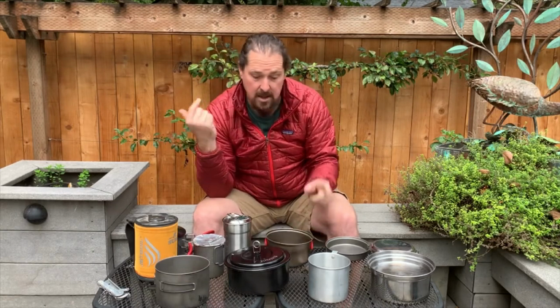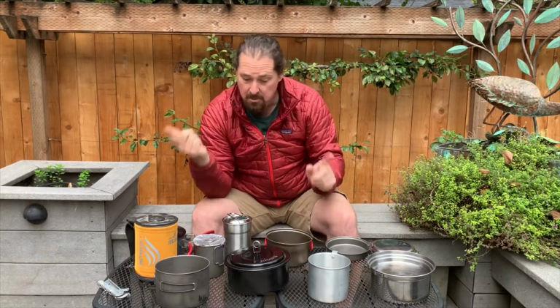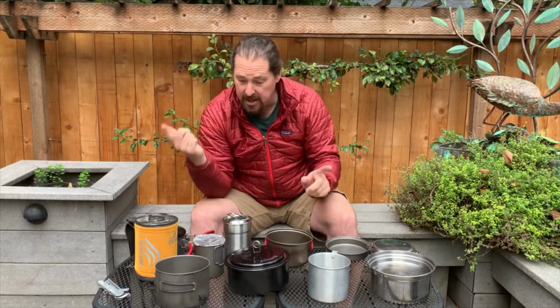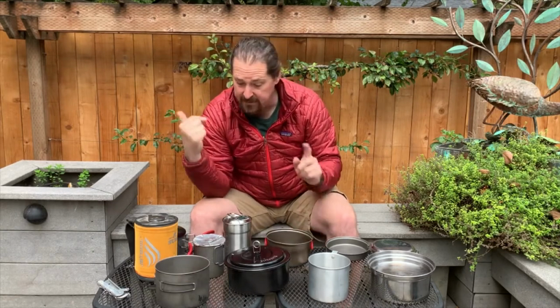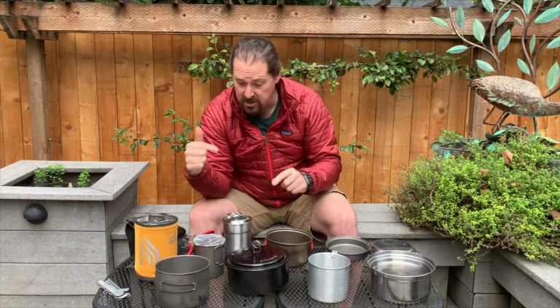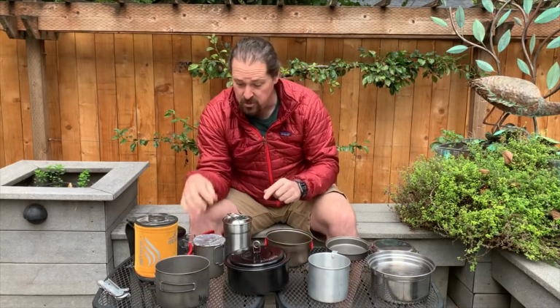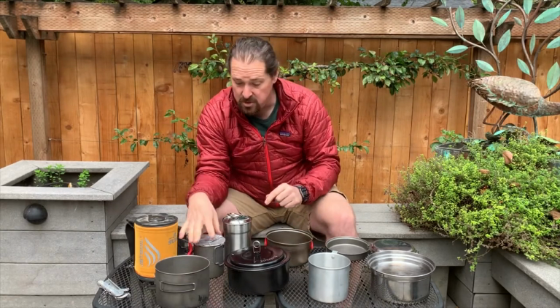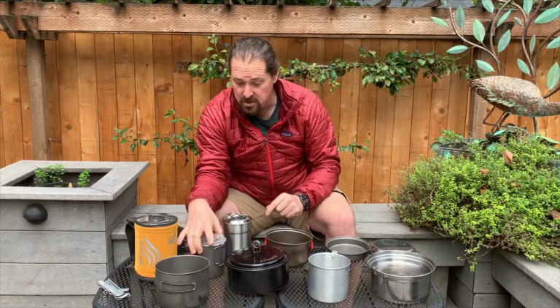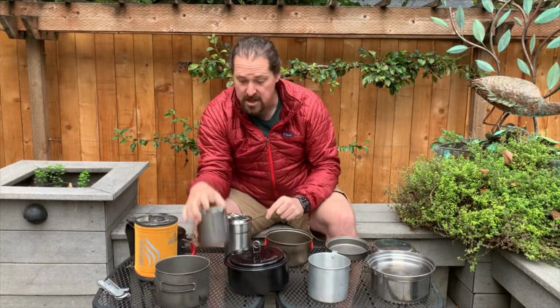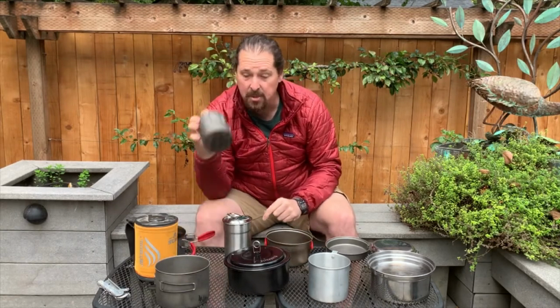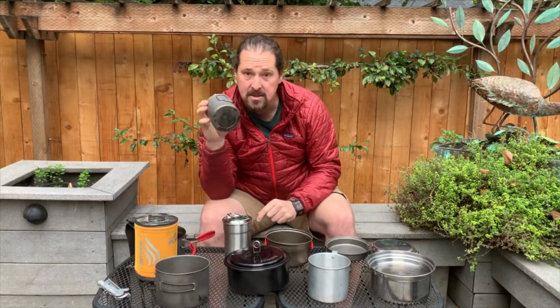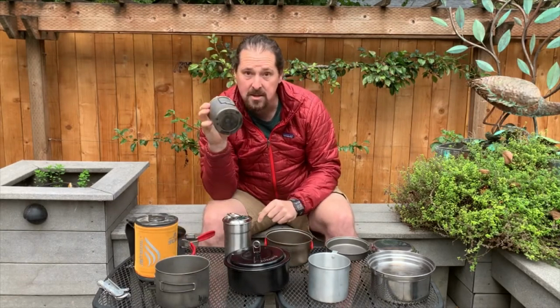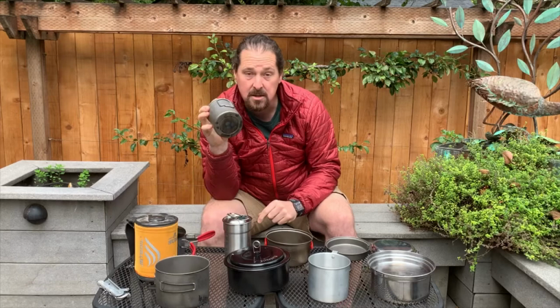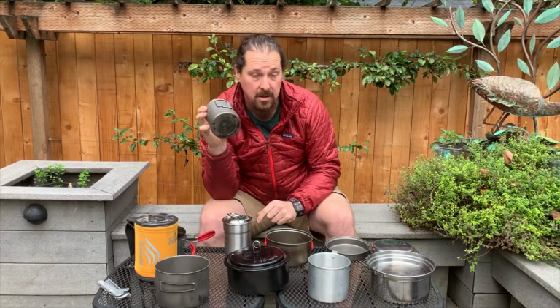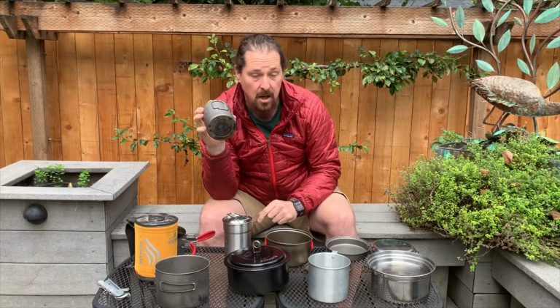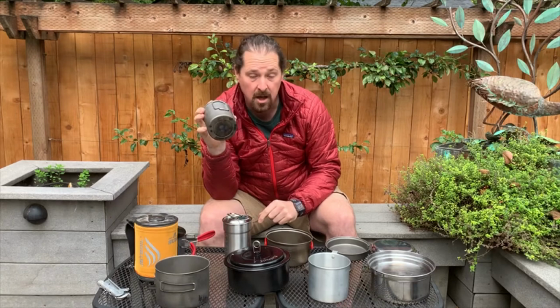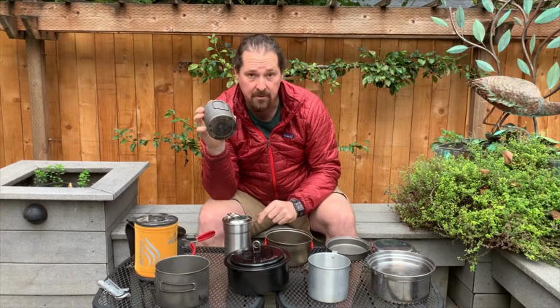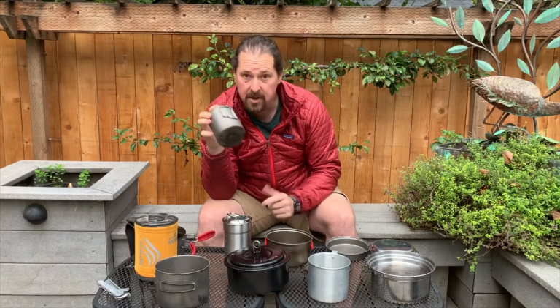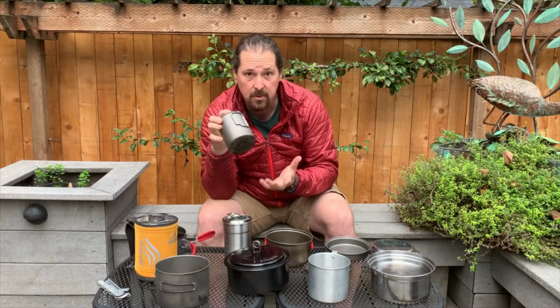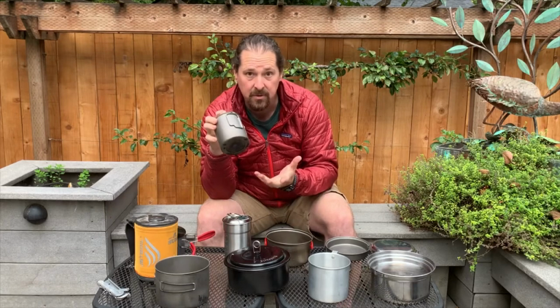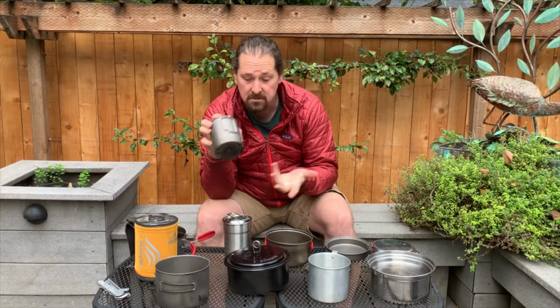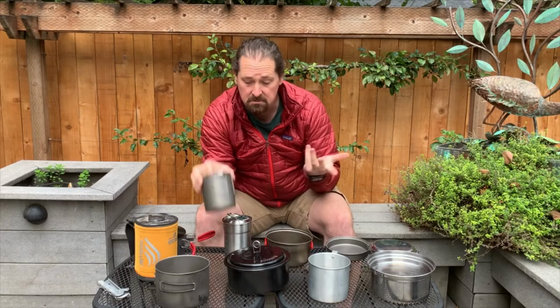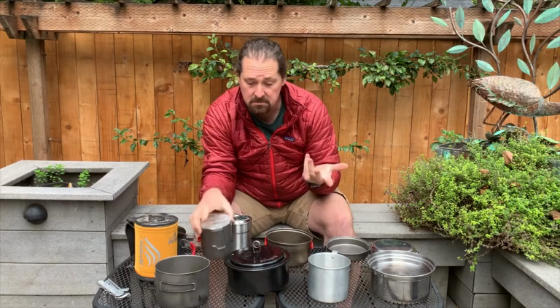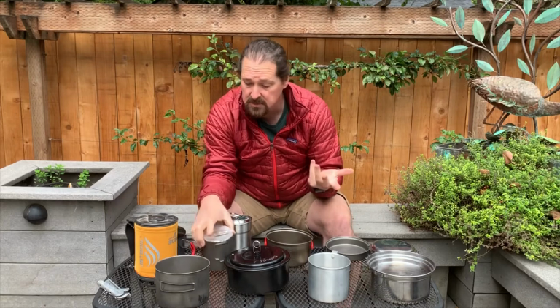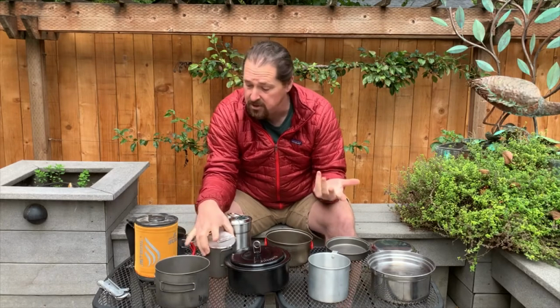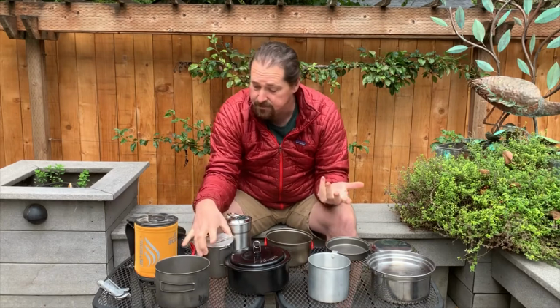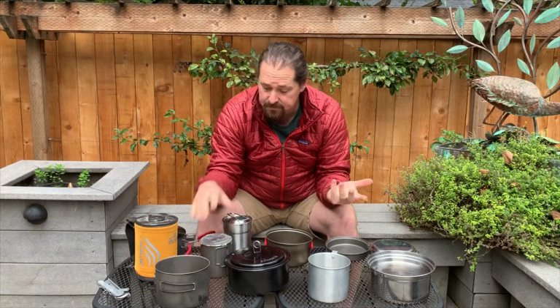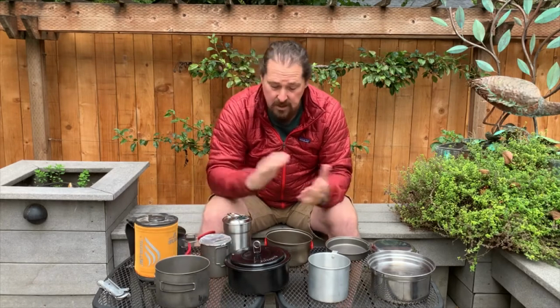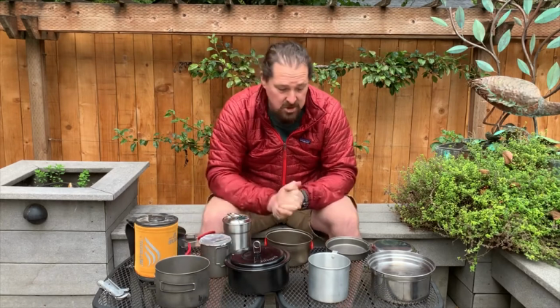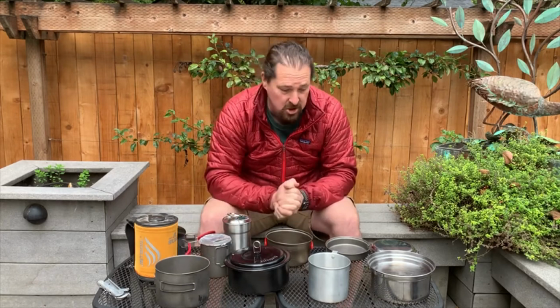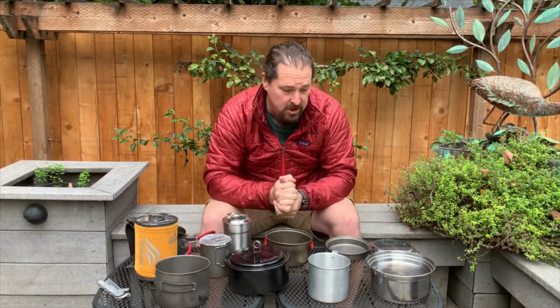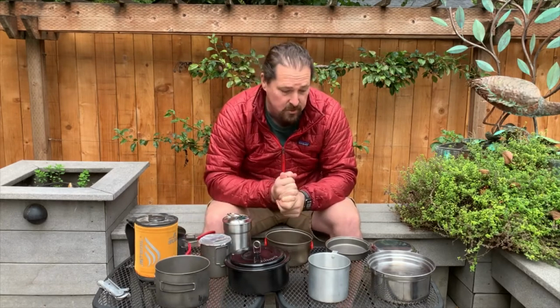But have I used narrow pots like this? Yeah, I have, and they work fine. They will still cook well.